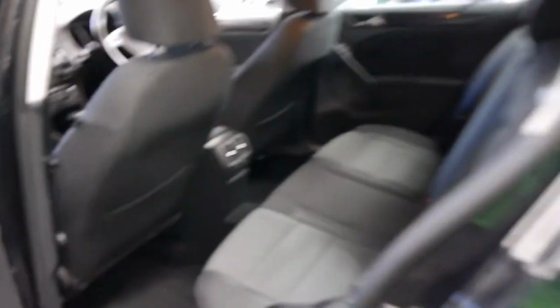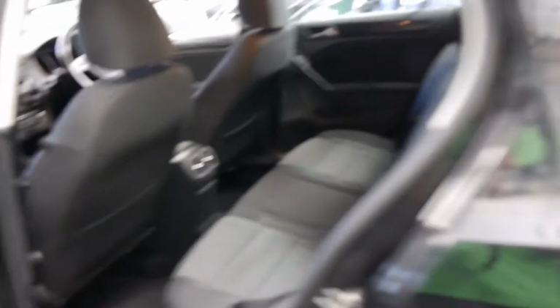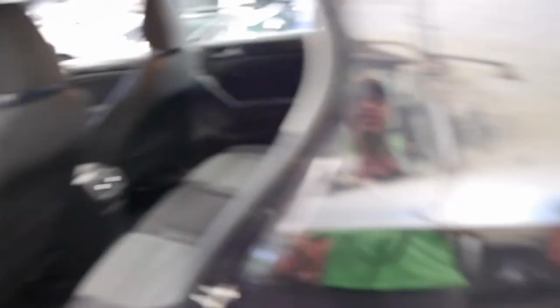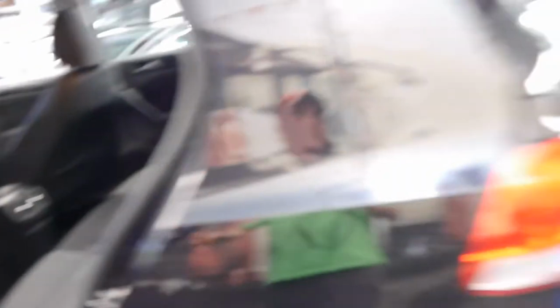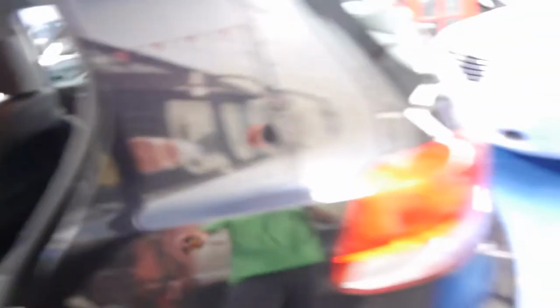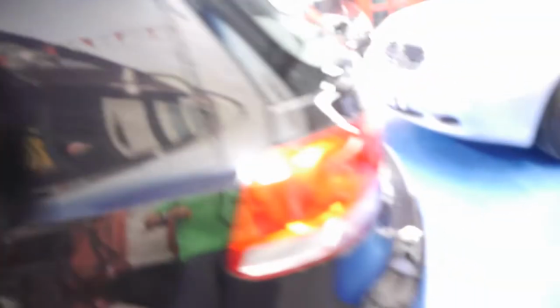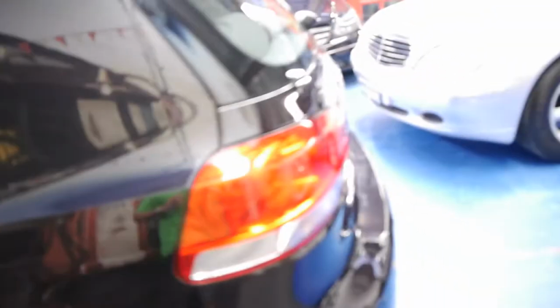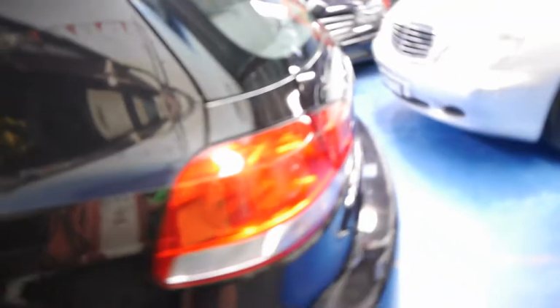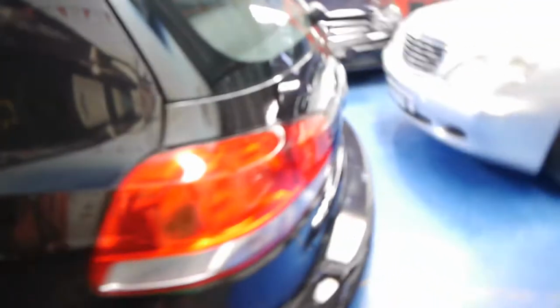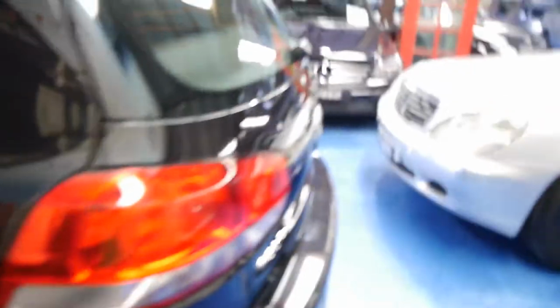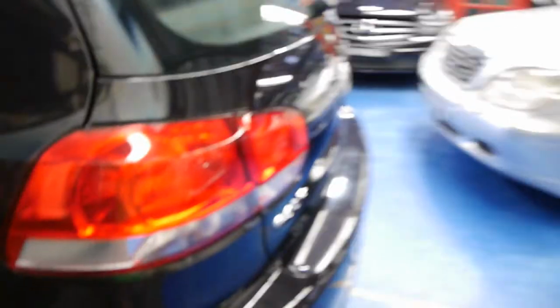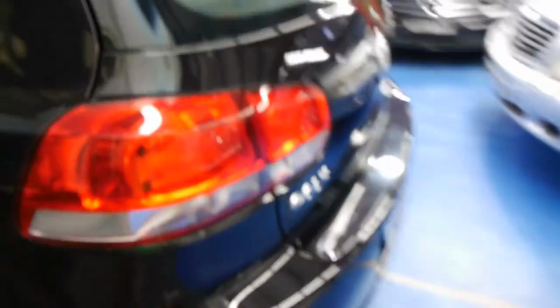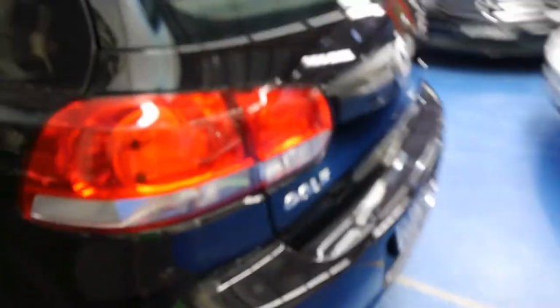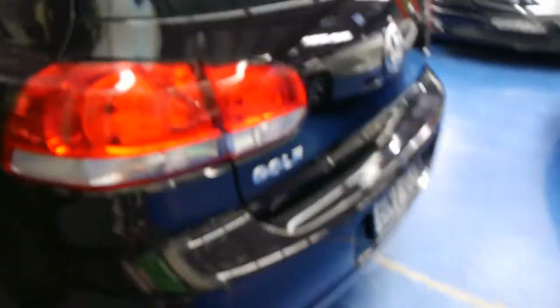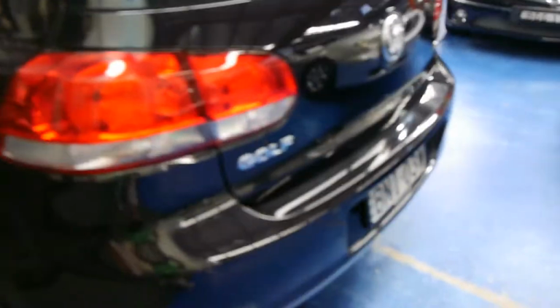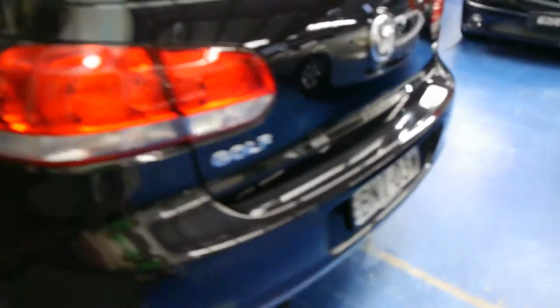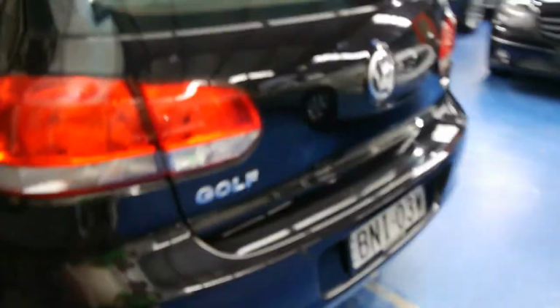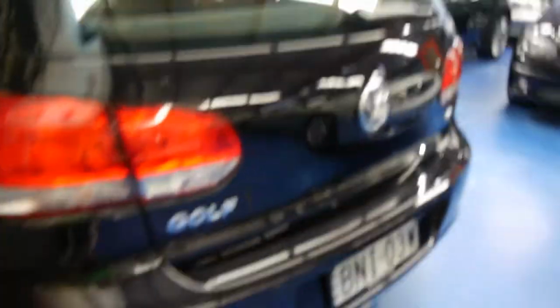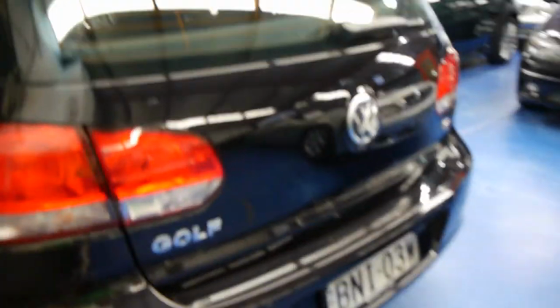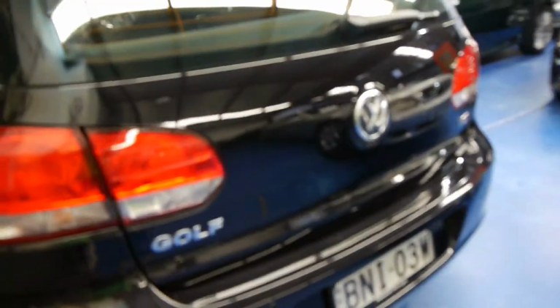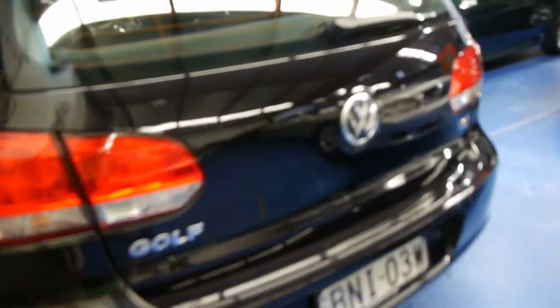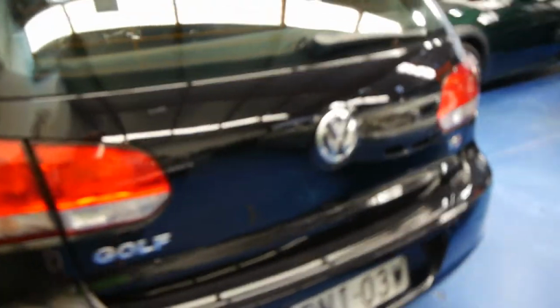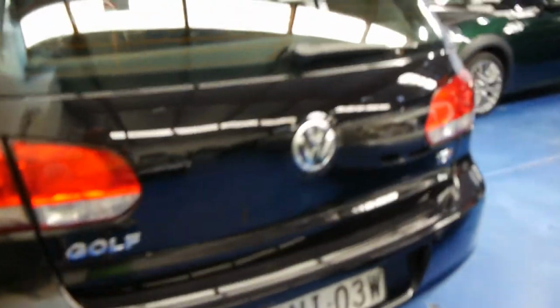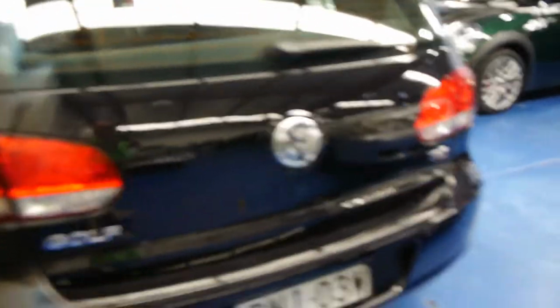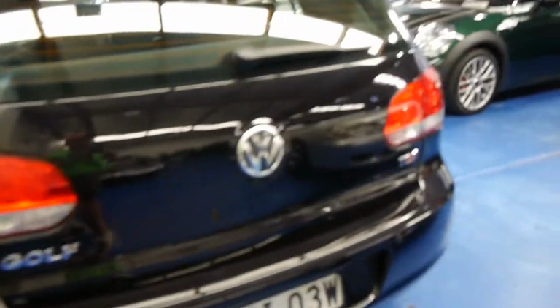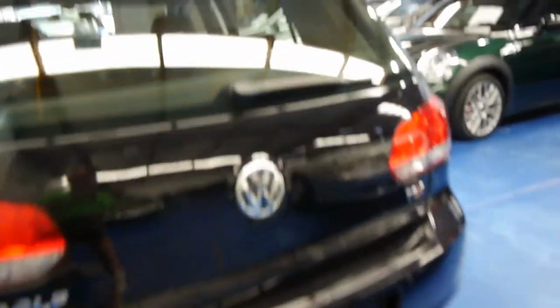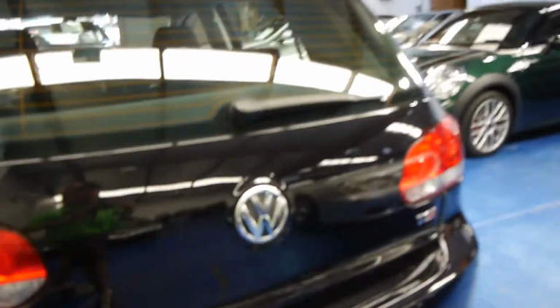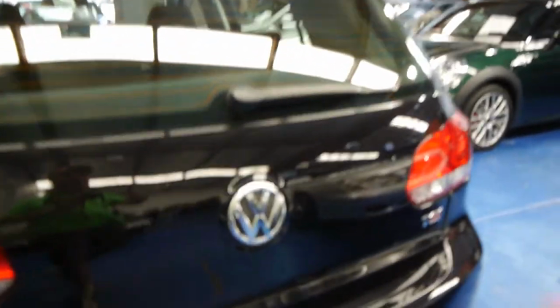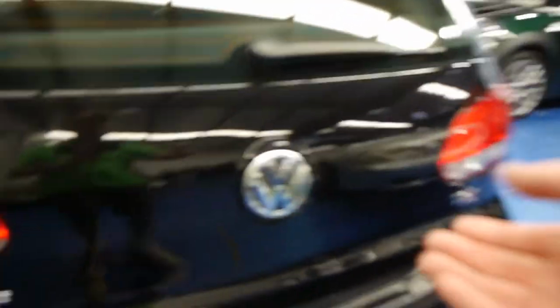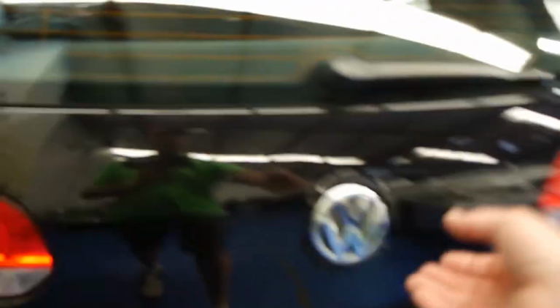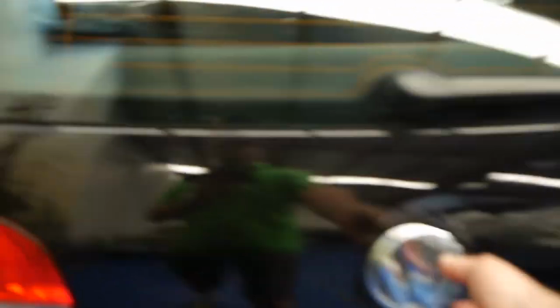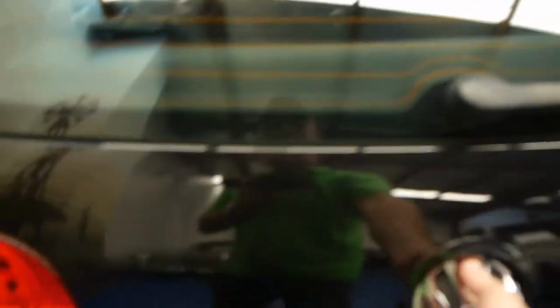It's got airbags in the seats, dash, and doors, as well as parking sensors. Have a look how clean it is in the boot.